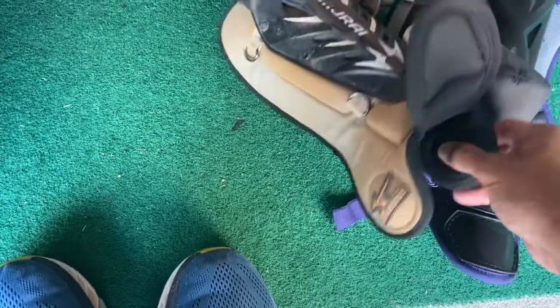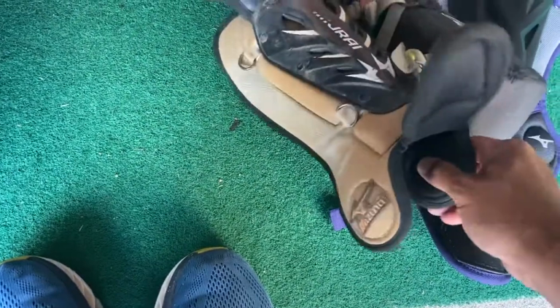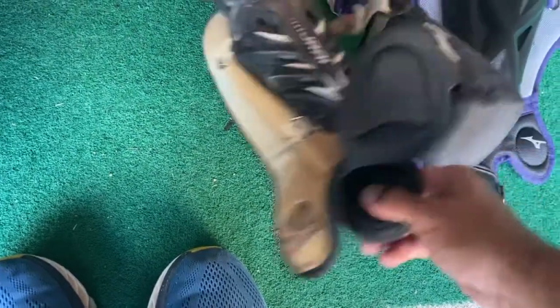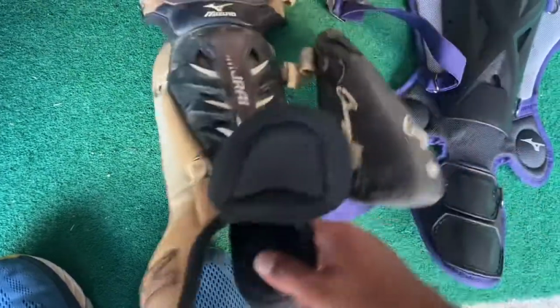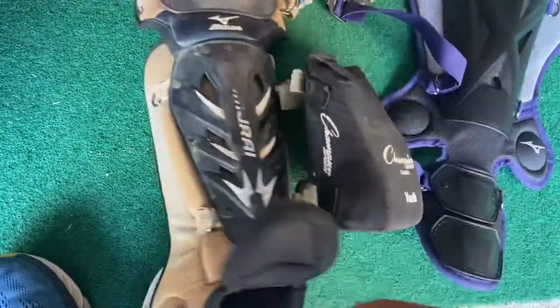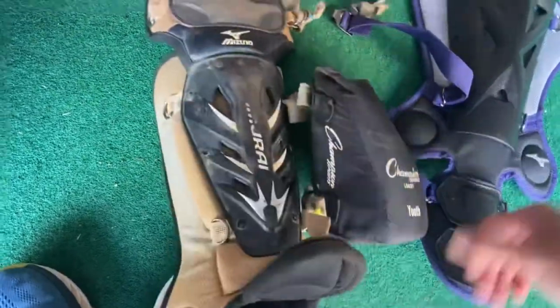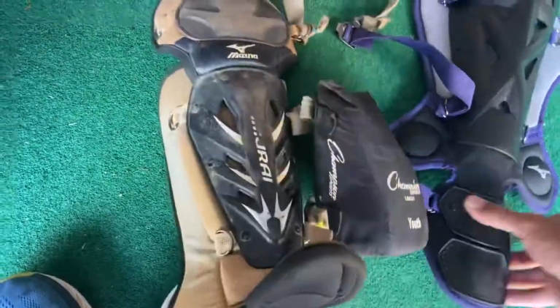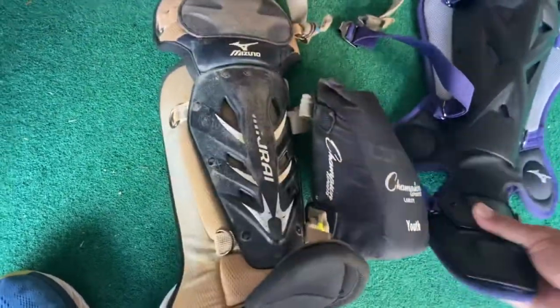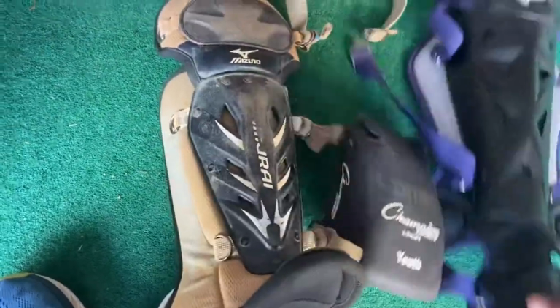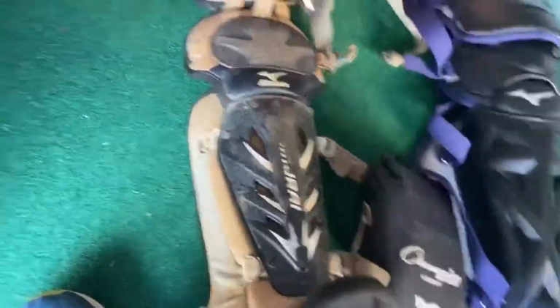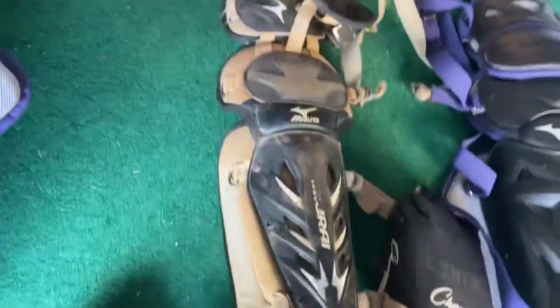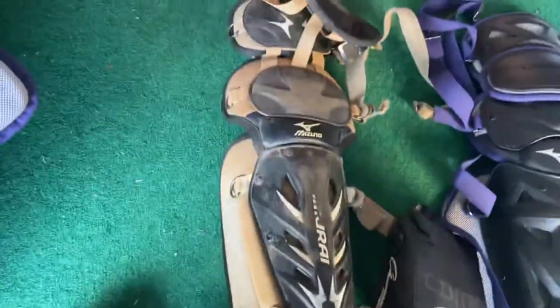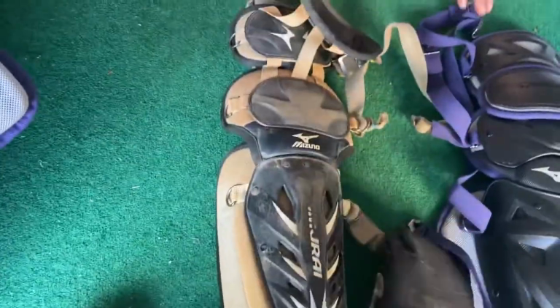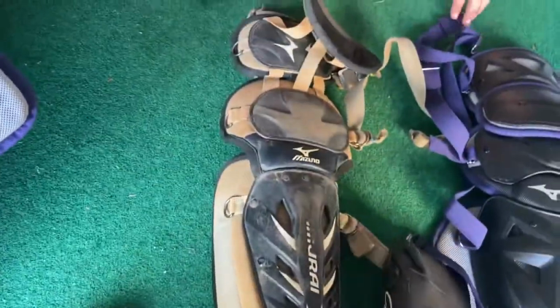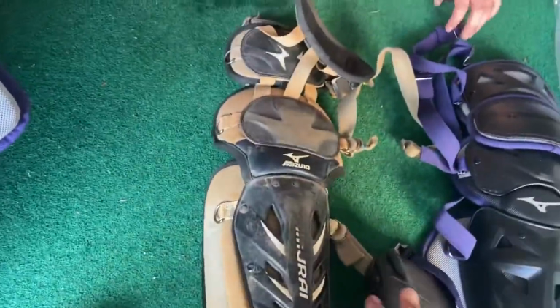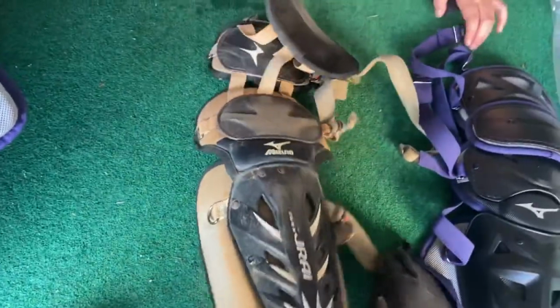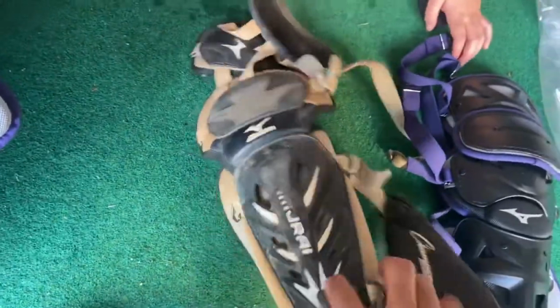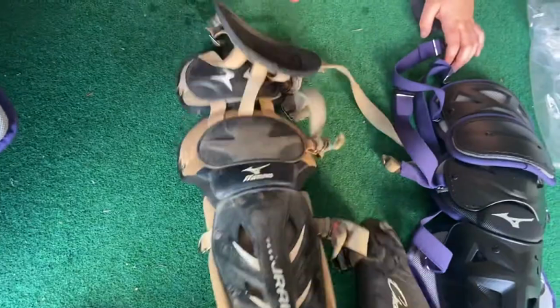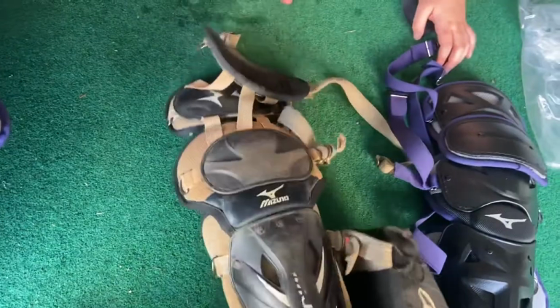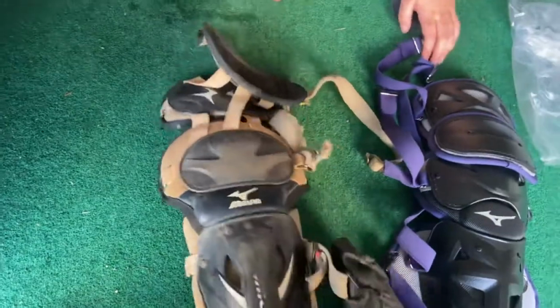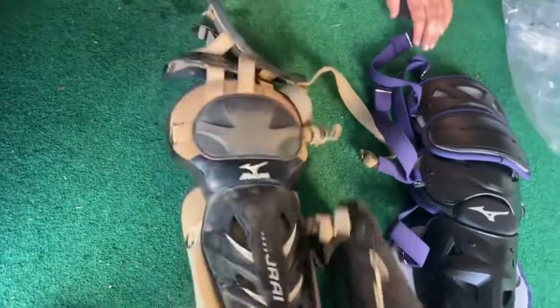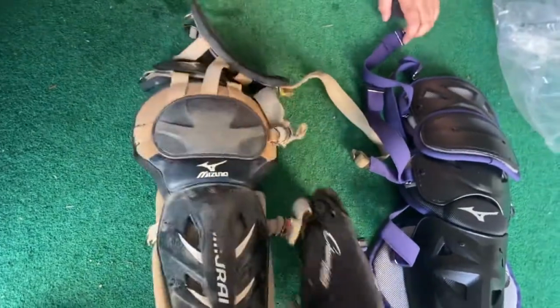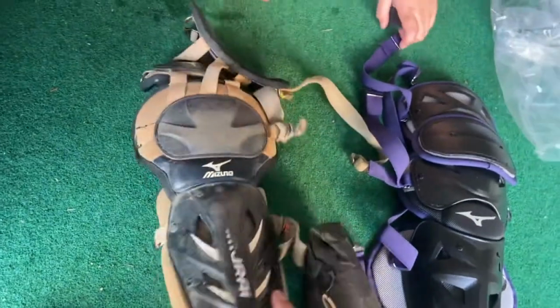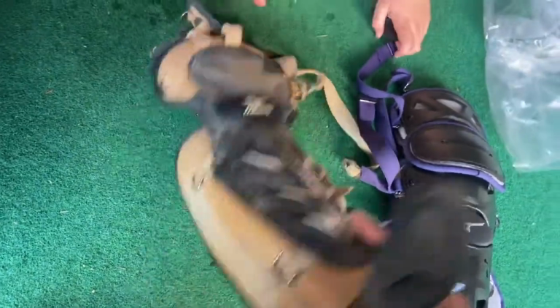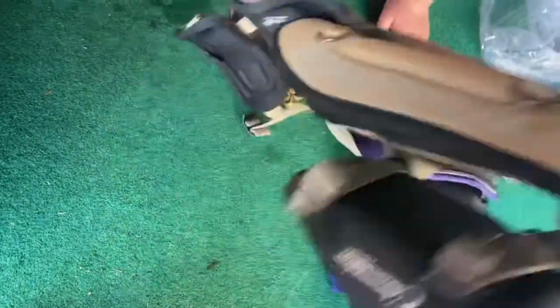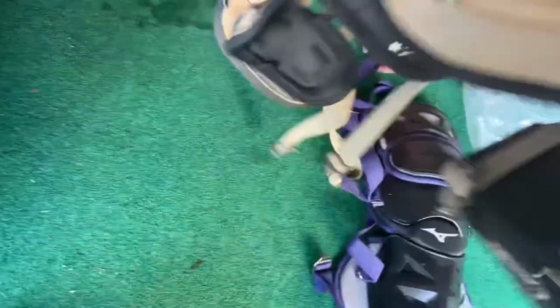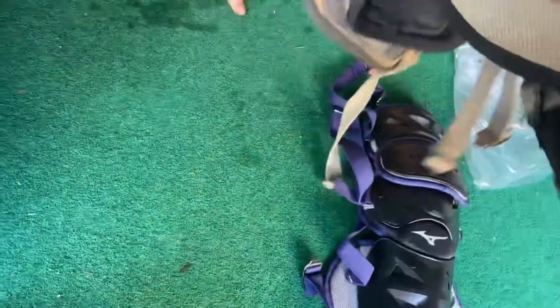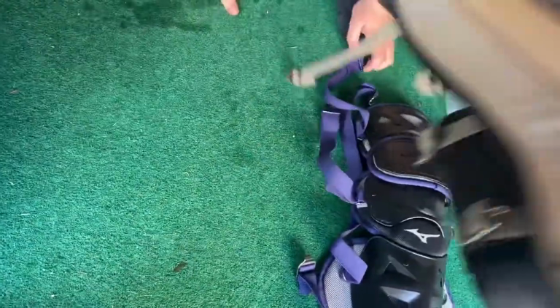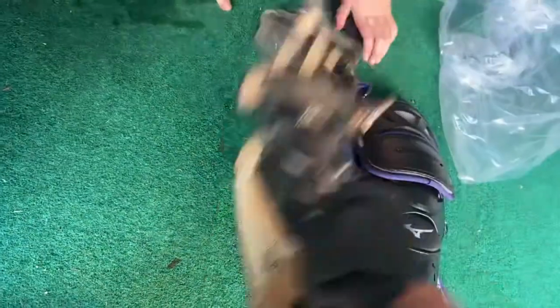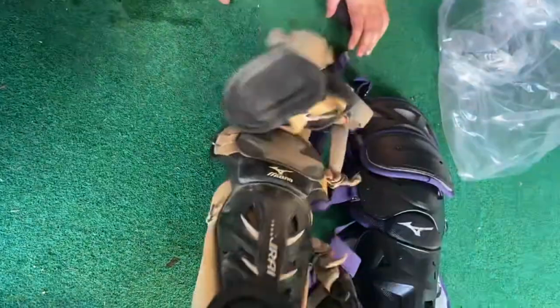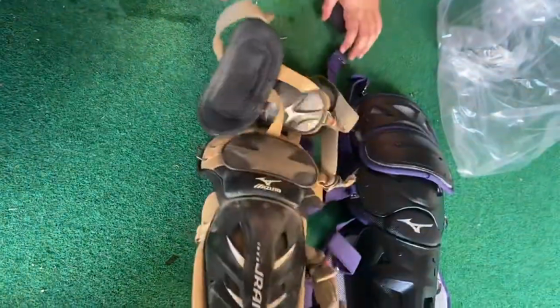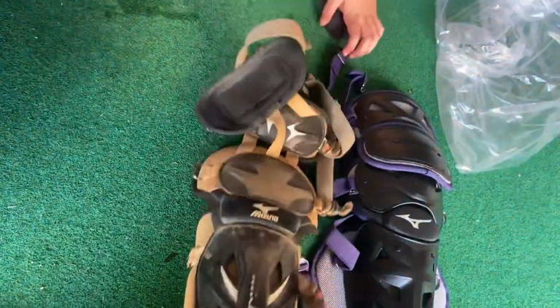This is different — the knees are pretty big. But it's supposed to be the same size.